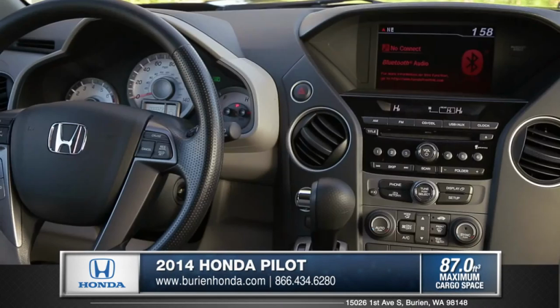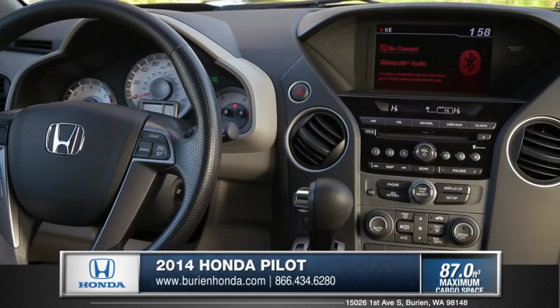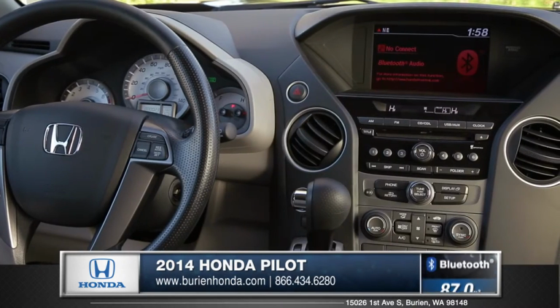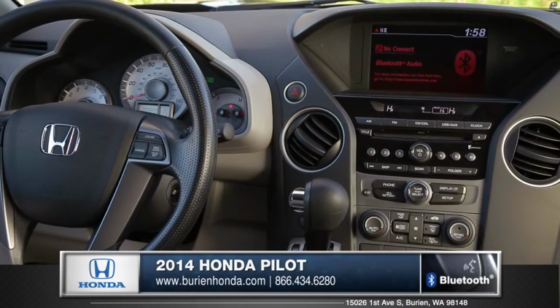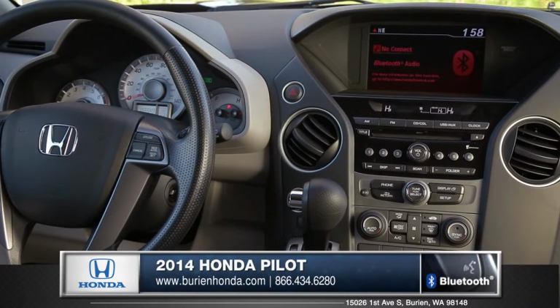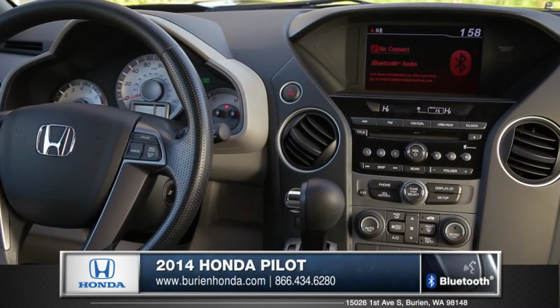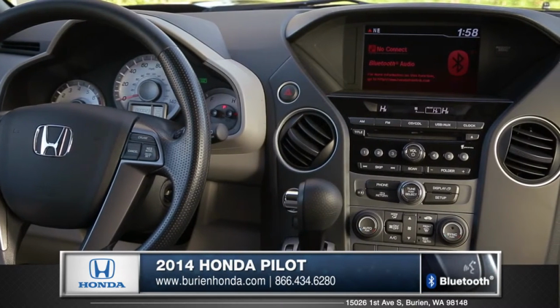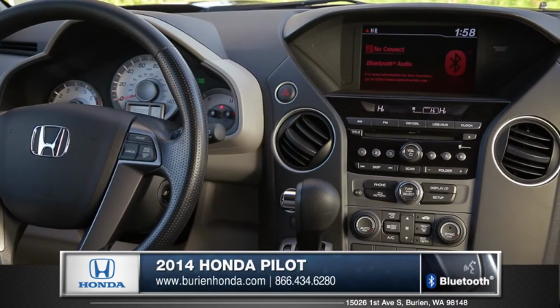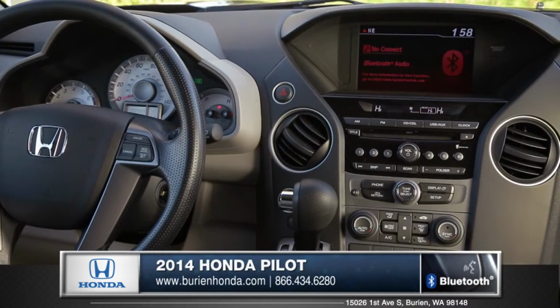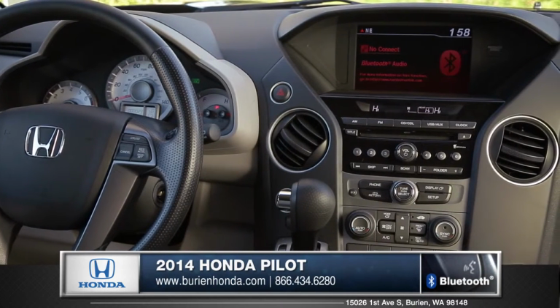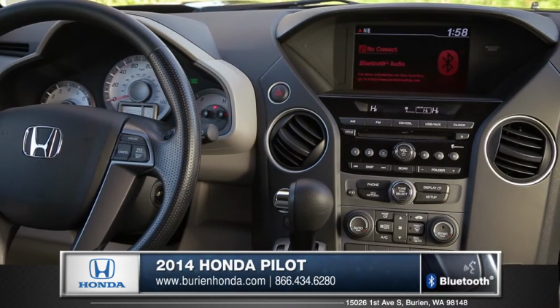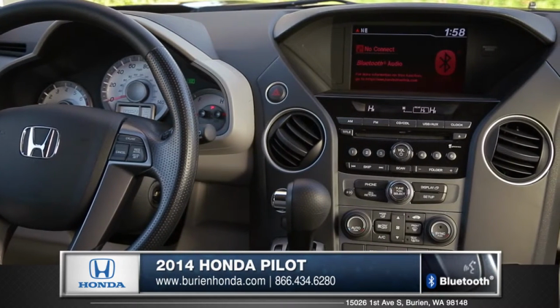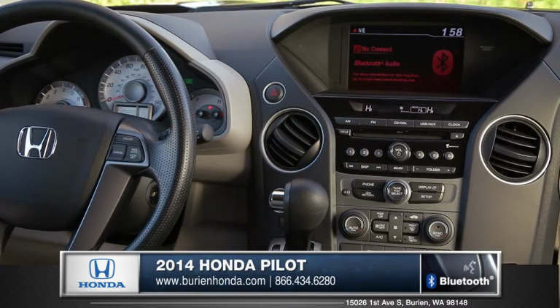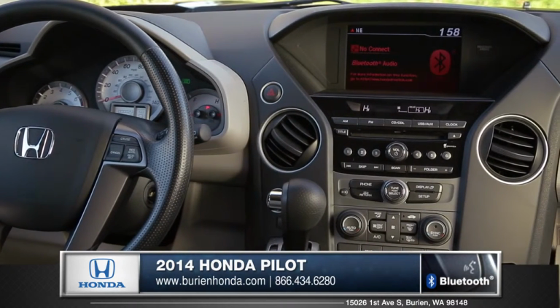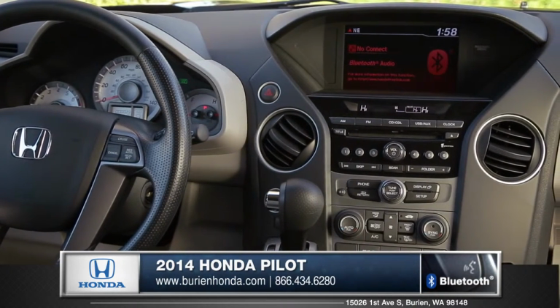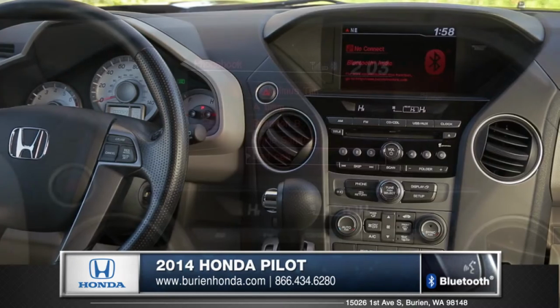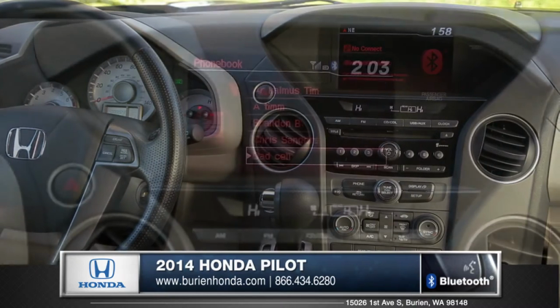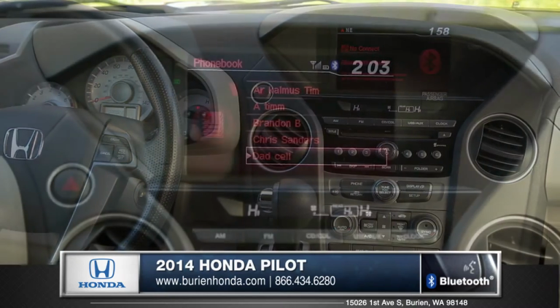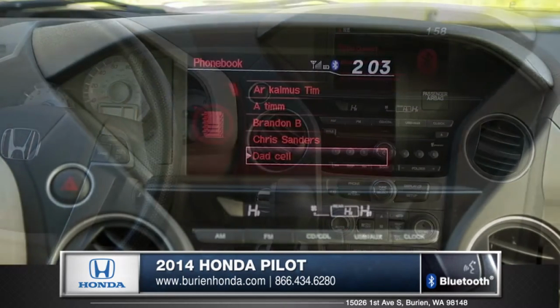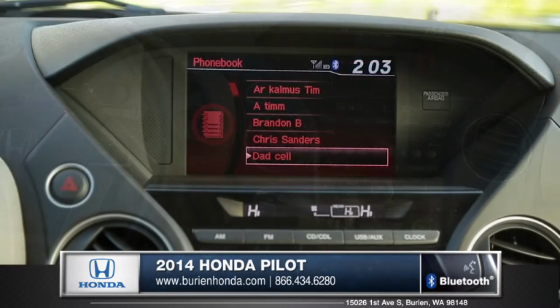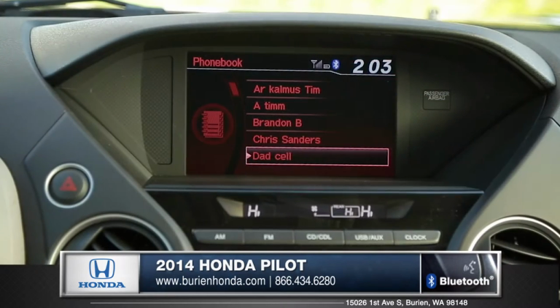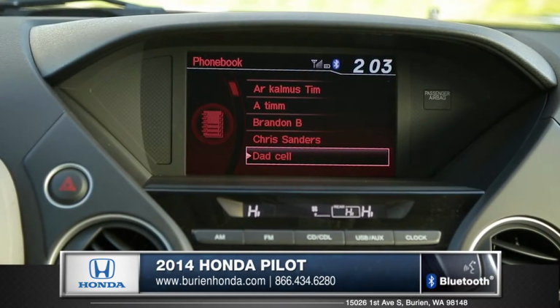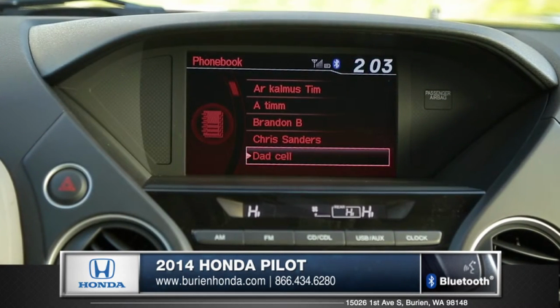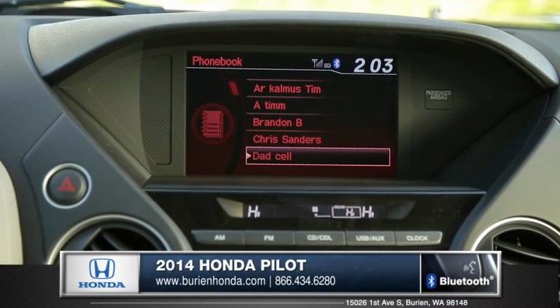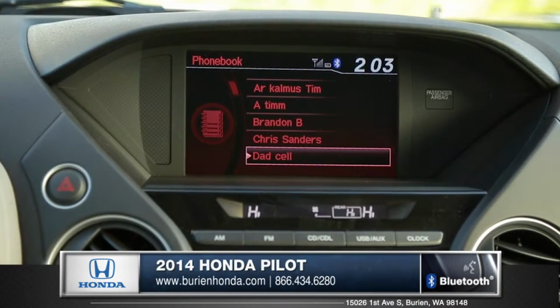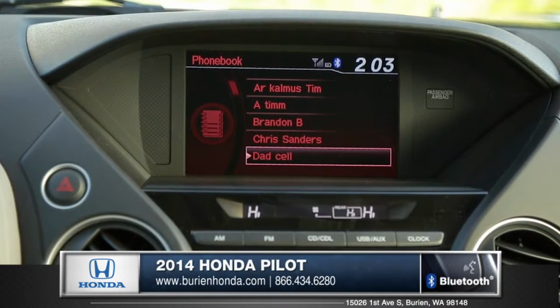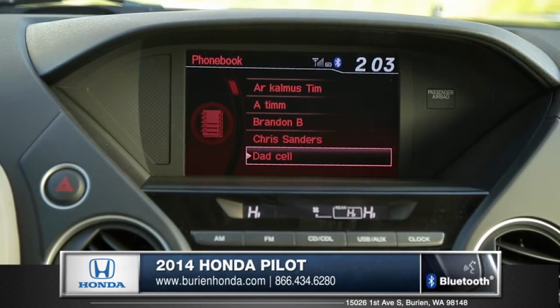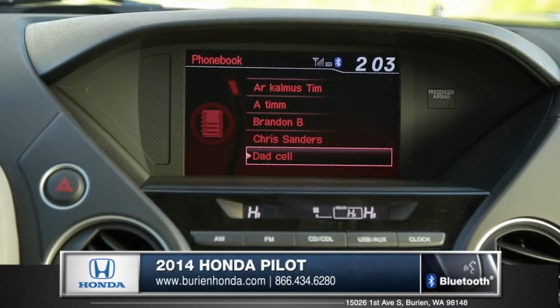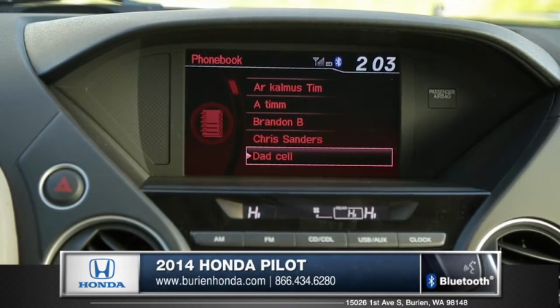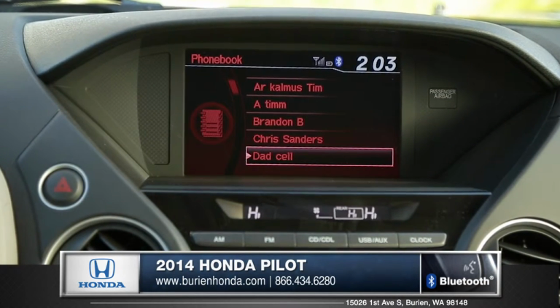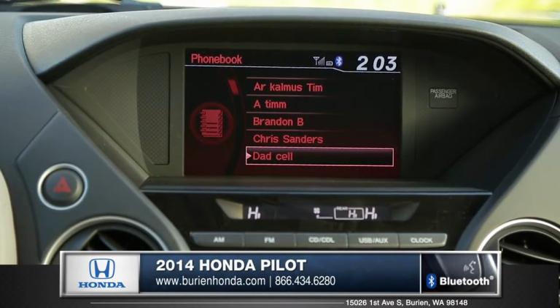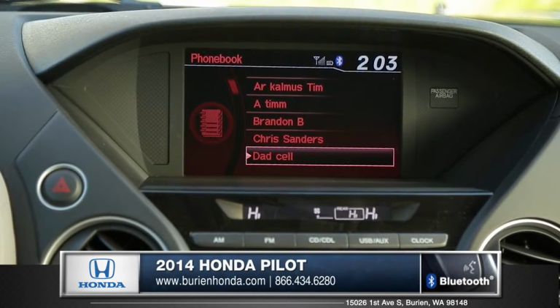Honda's informative iMID system offers the driver all the information they need, like fuel consumption, audio settings, and Bluetooth.